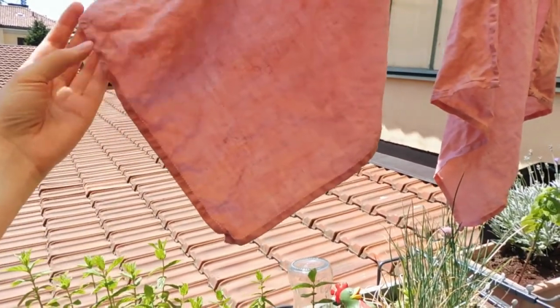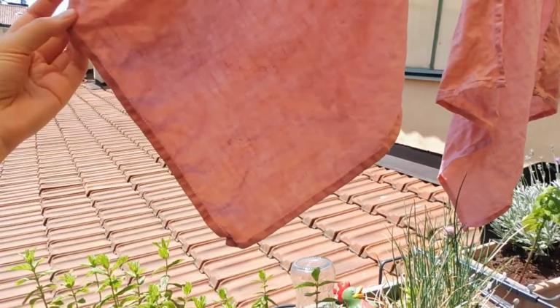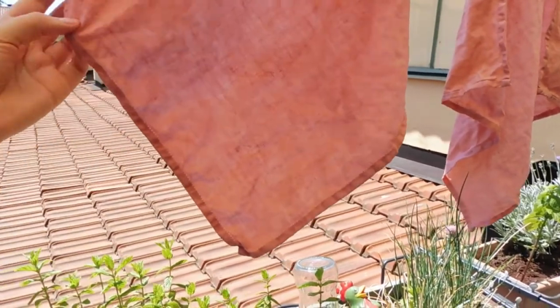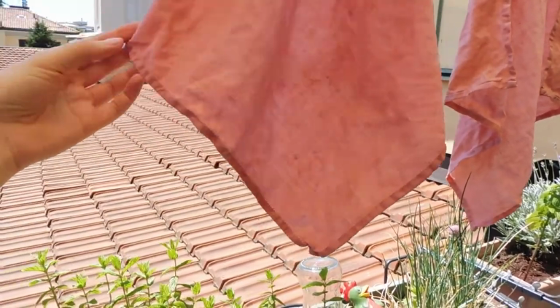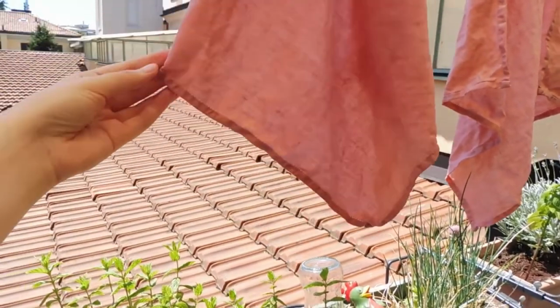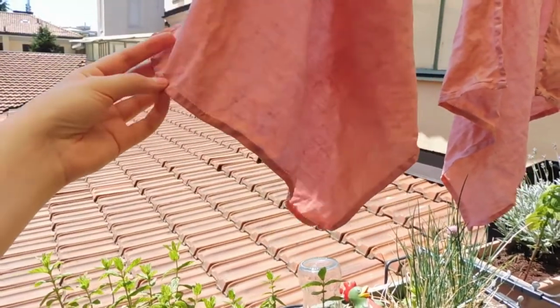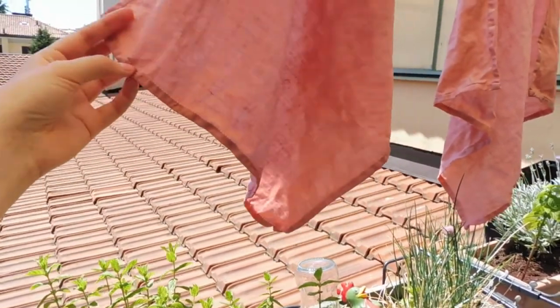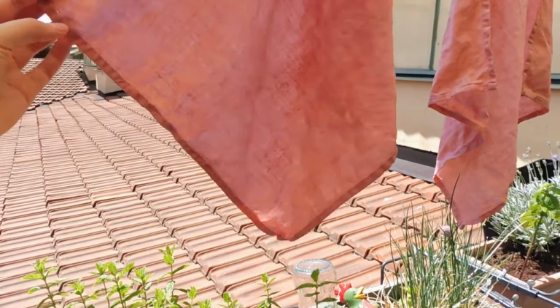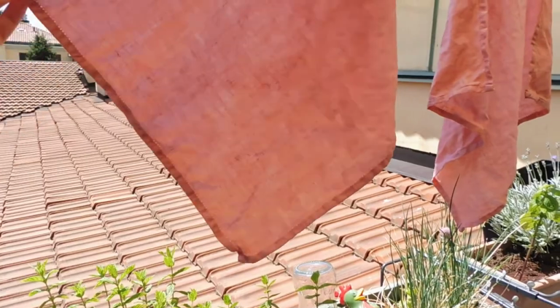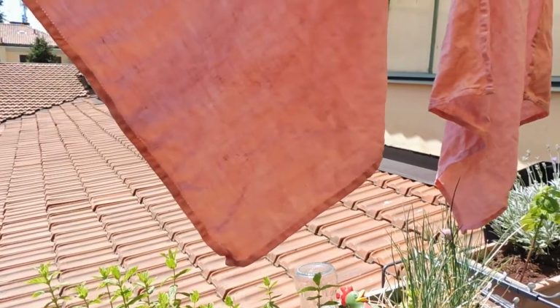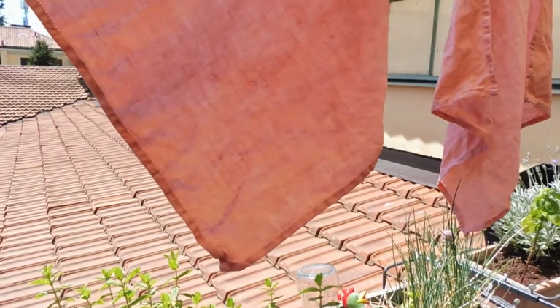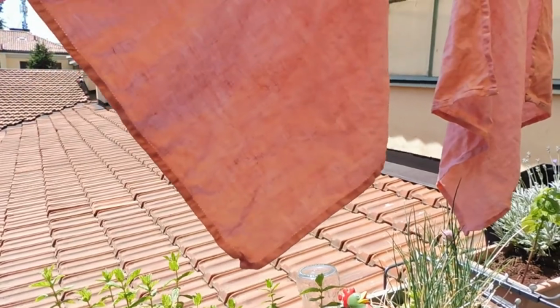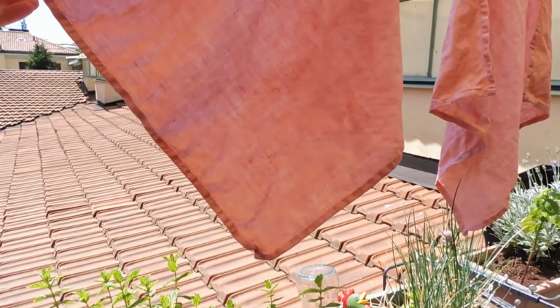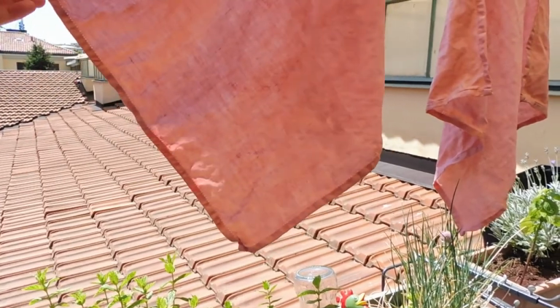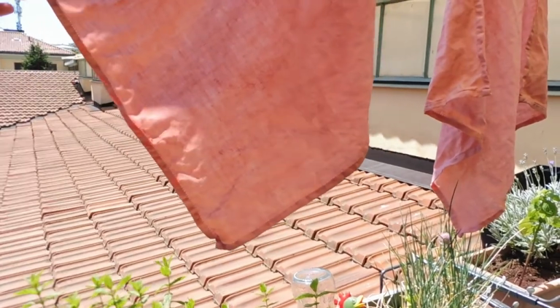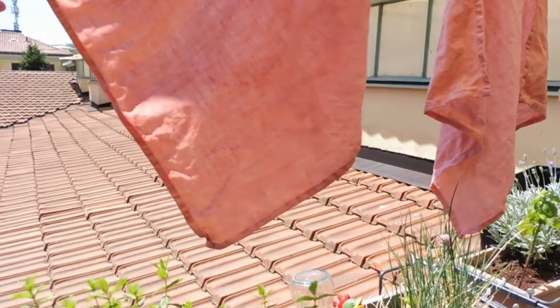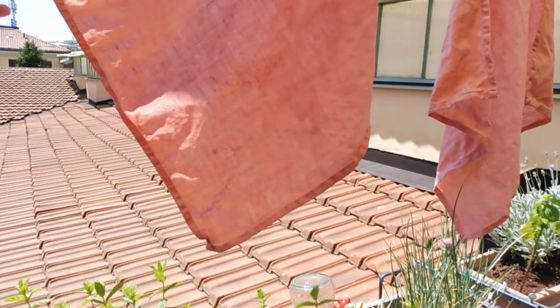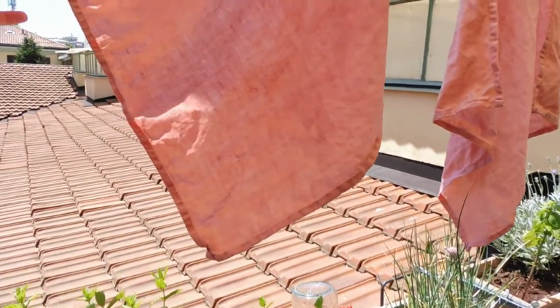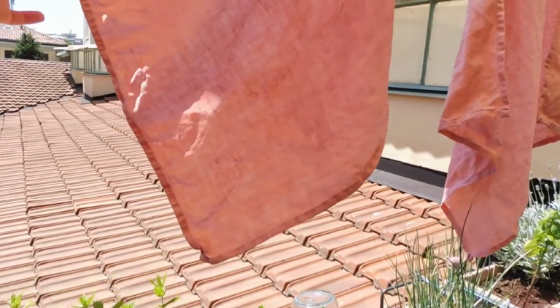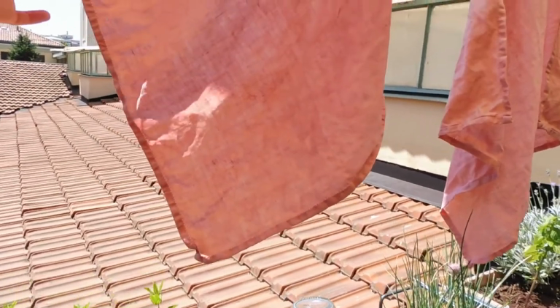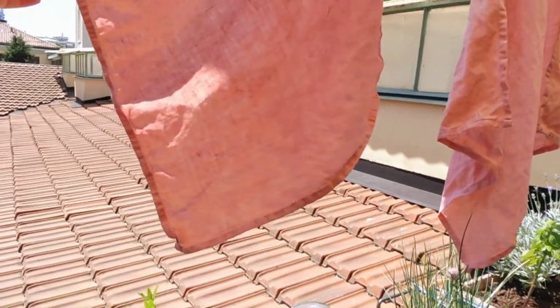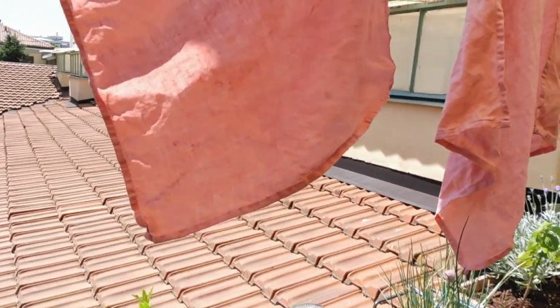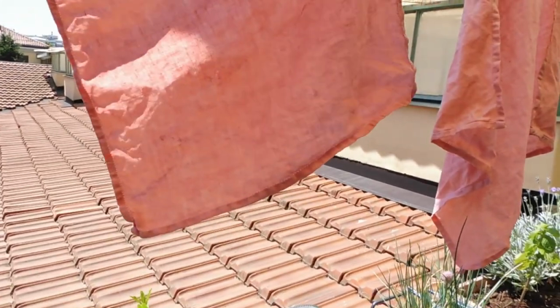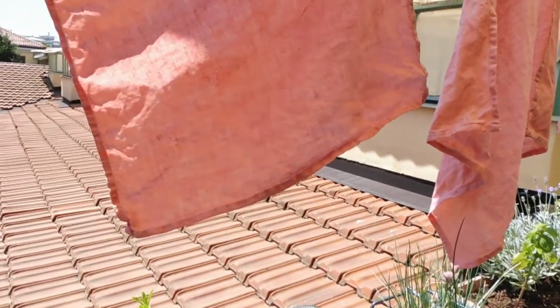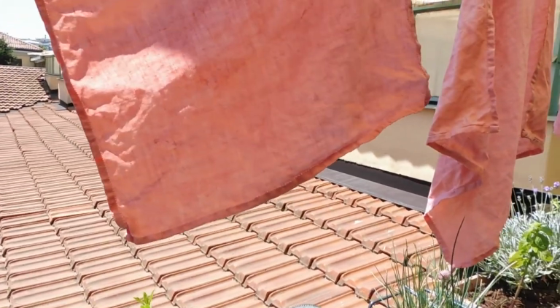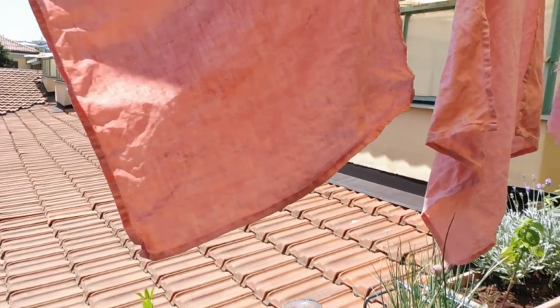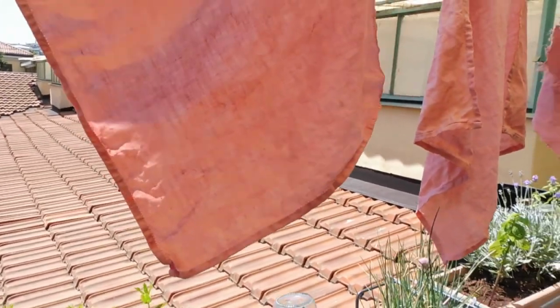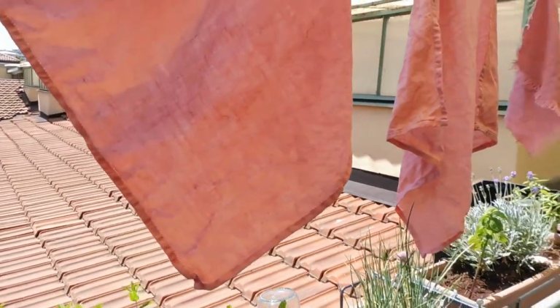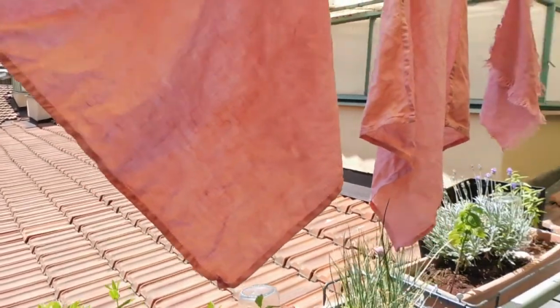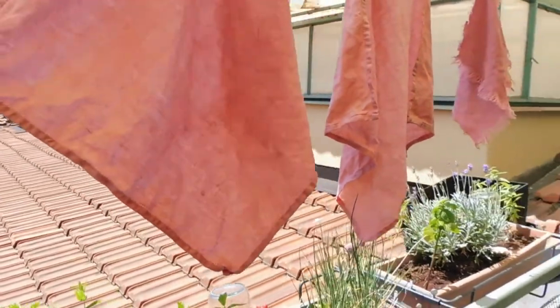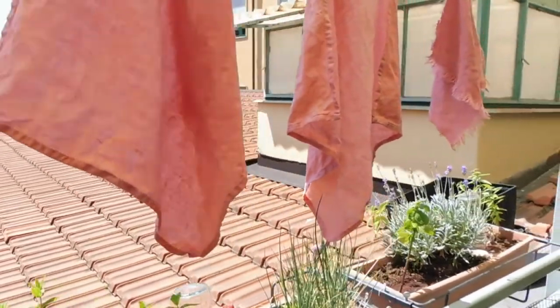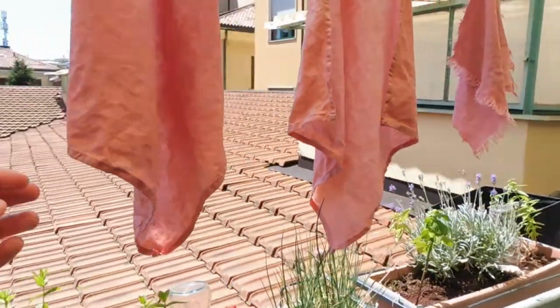Now we dry the fabric. We don't want to wash it — we just dry it, and then a couple of weeks later we can wash it.